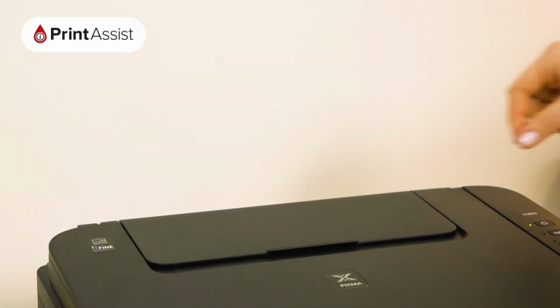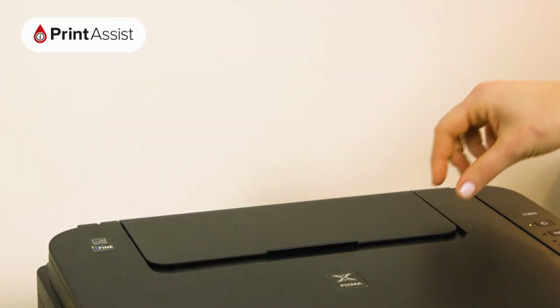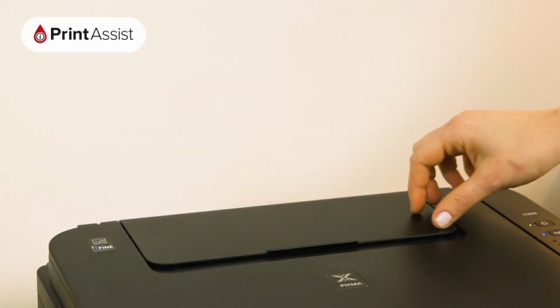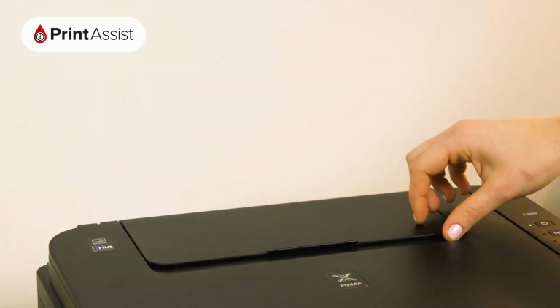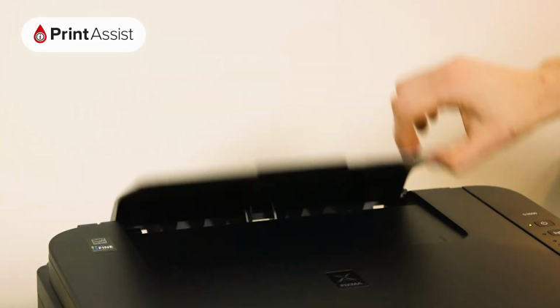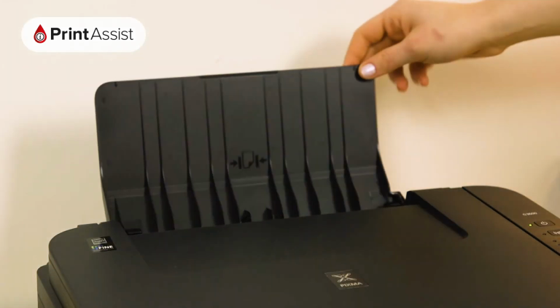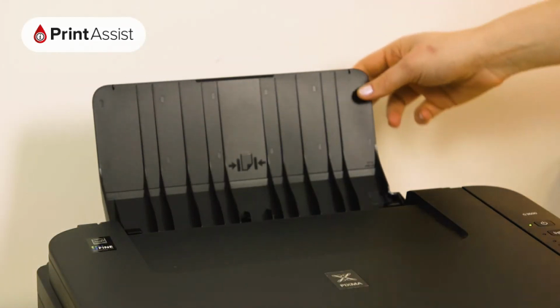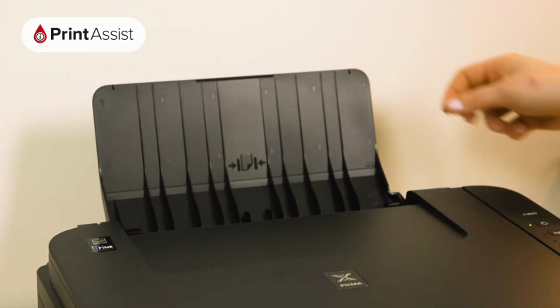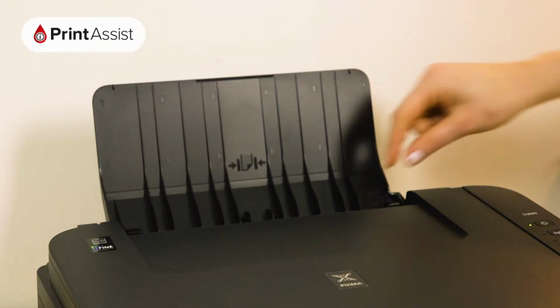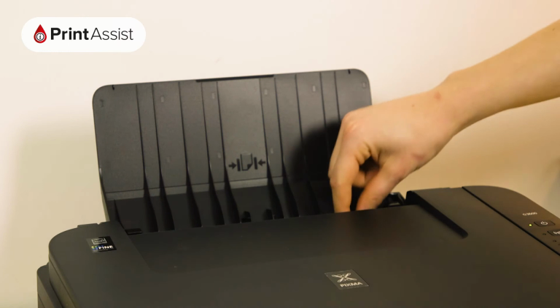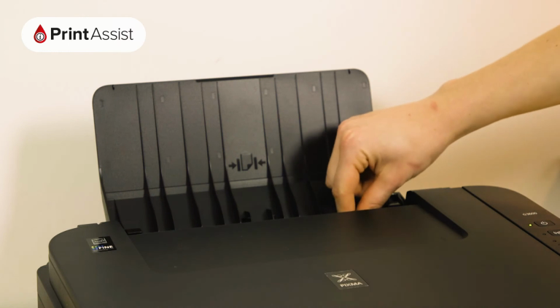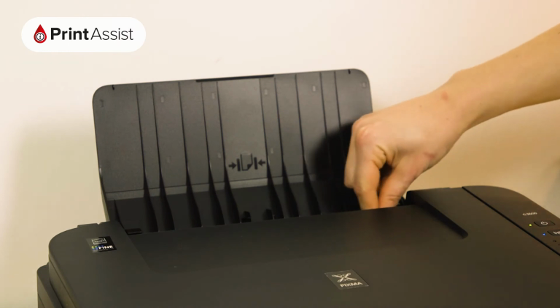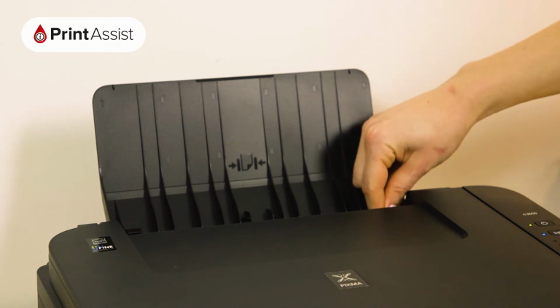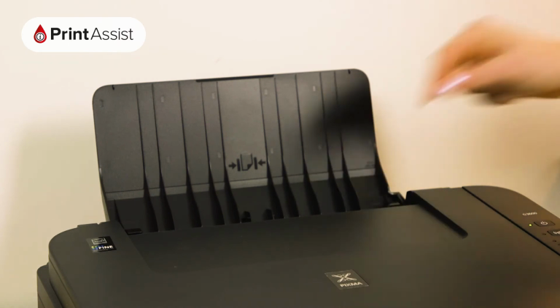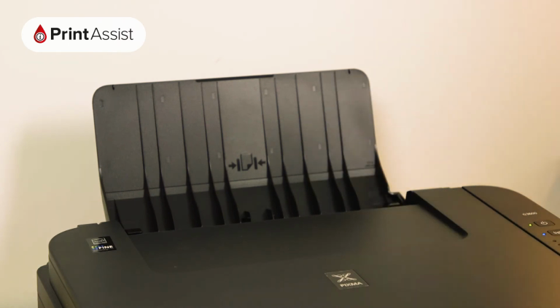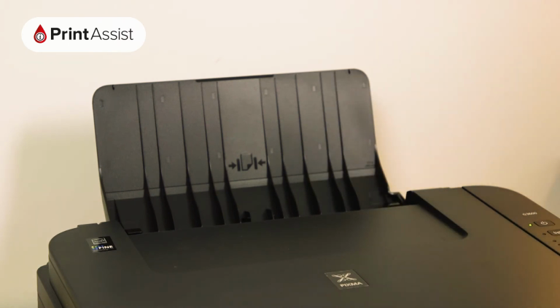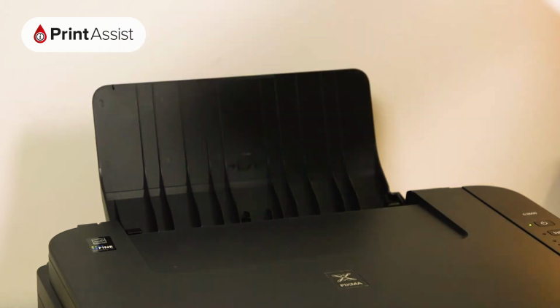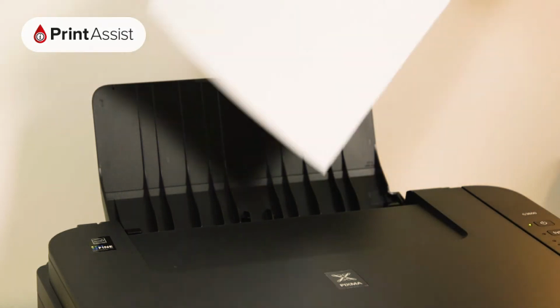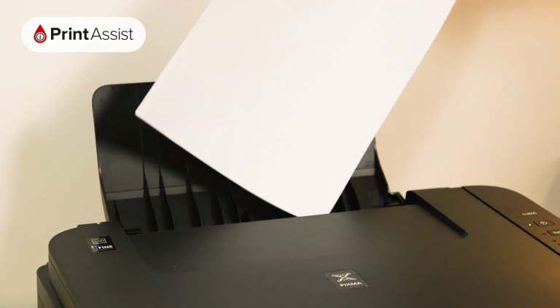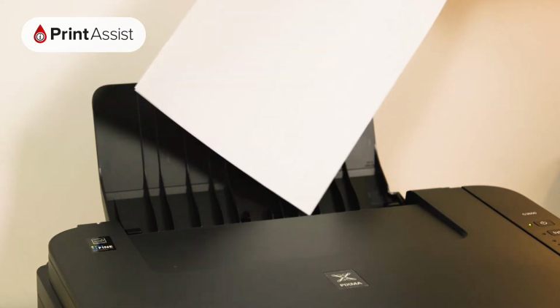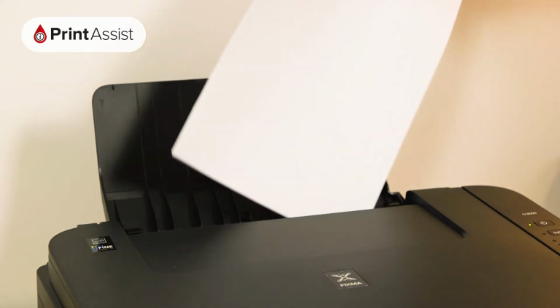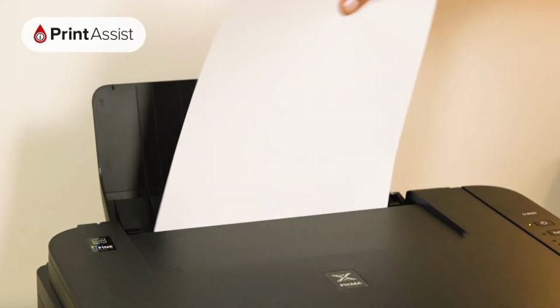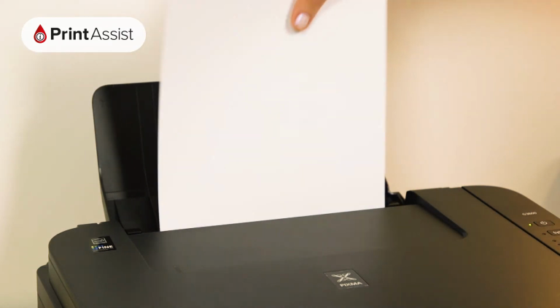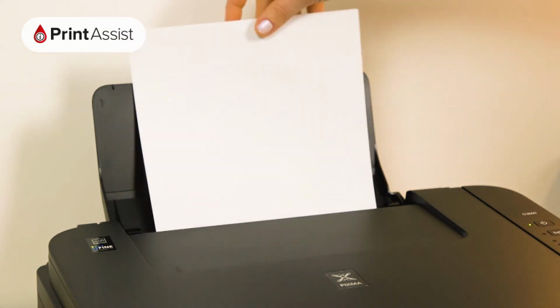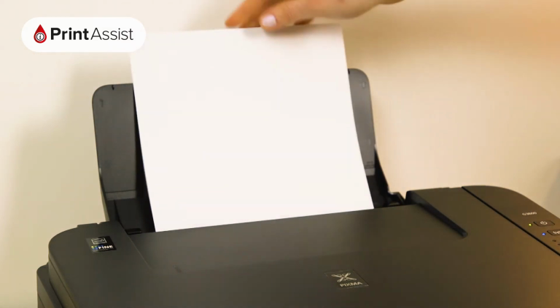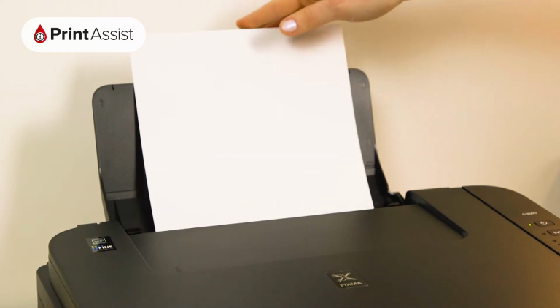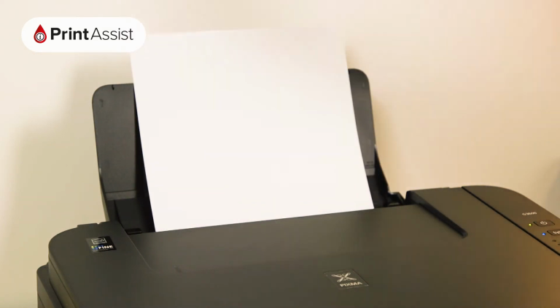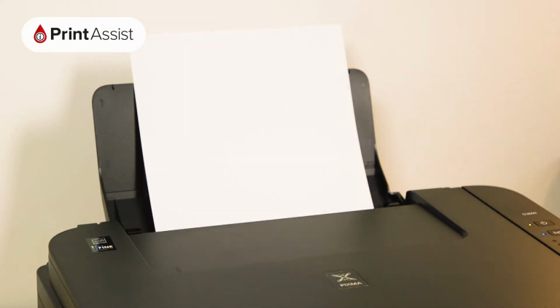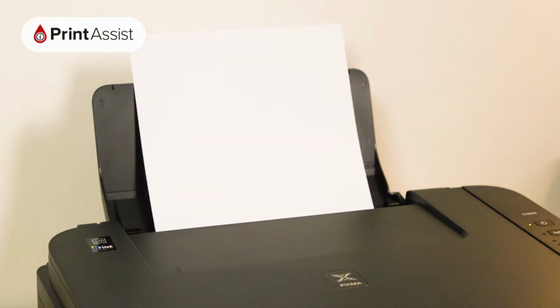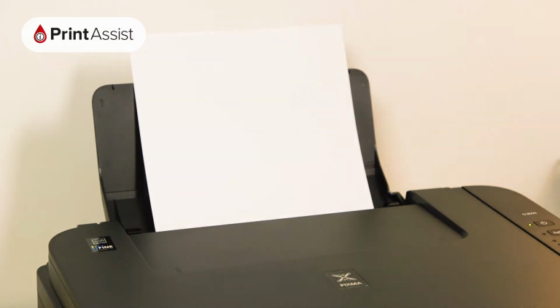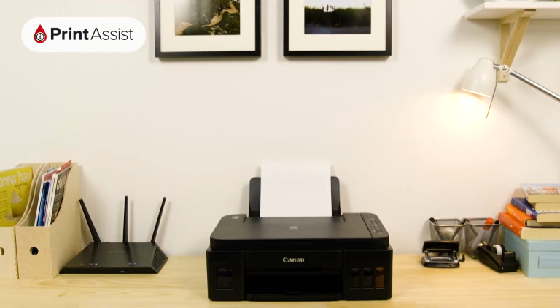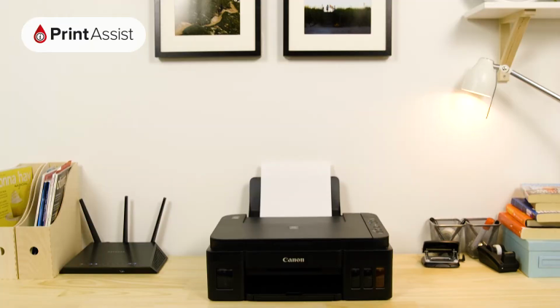Before we get started, make sure you have at least two sheets of A4 paper in the feeder tray and that your printer is switched on and ready for action.